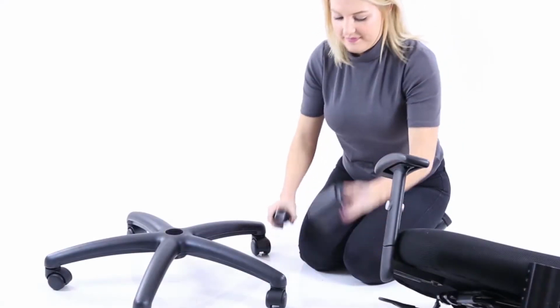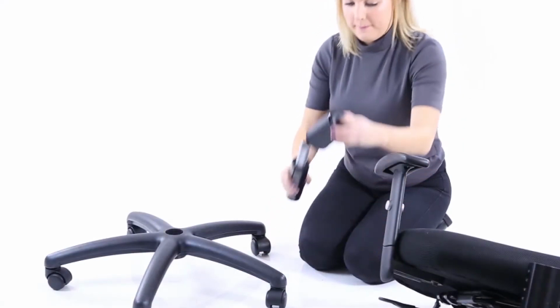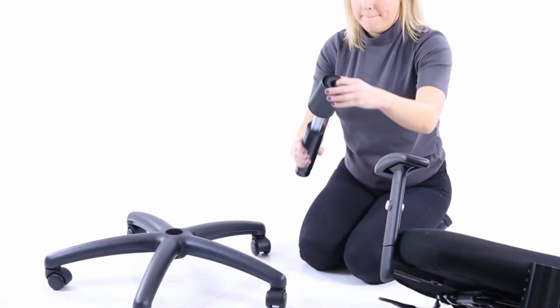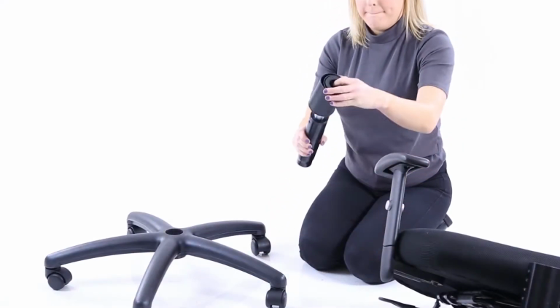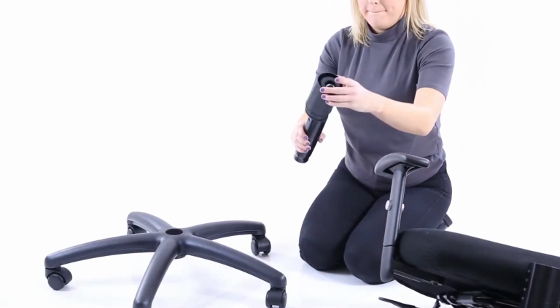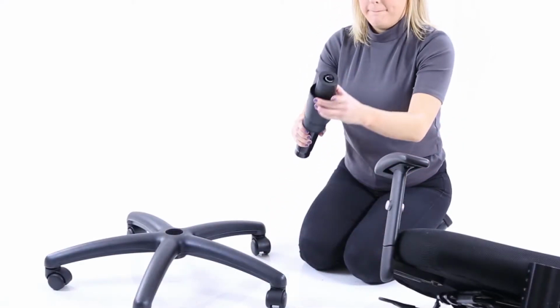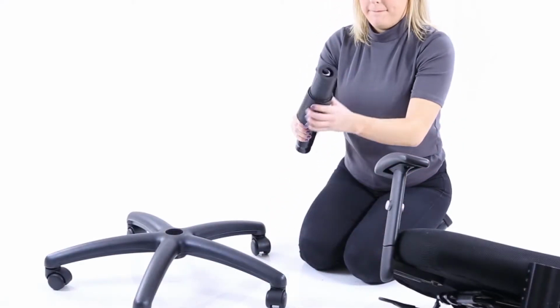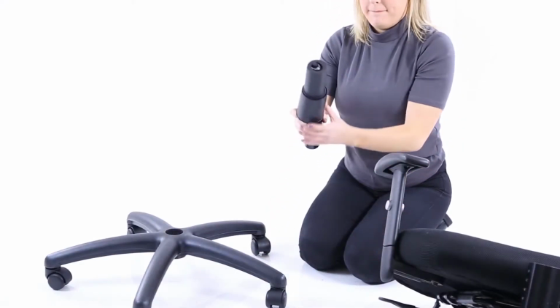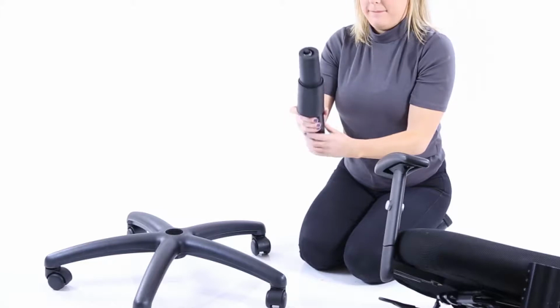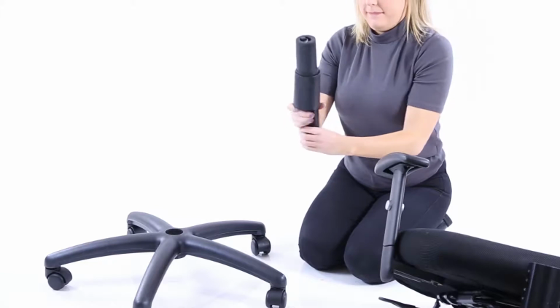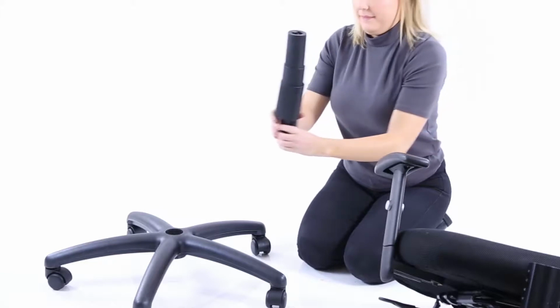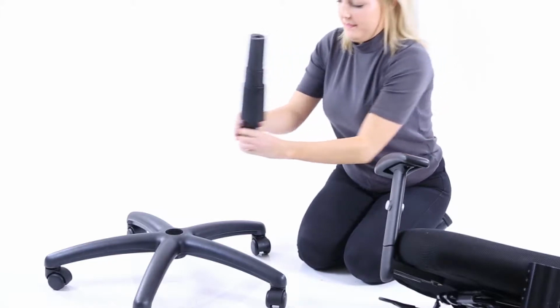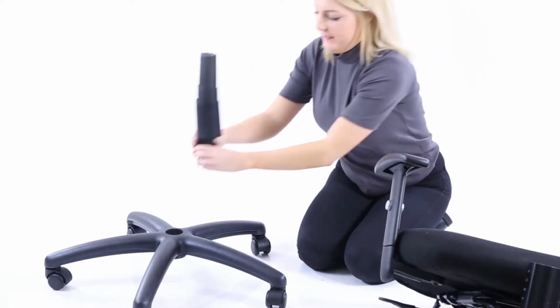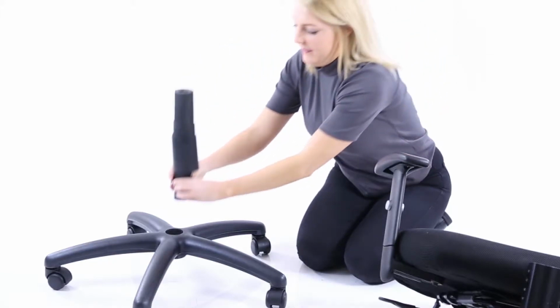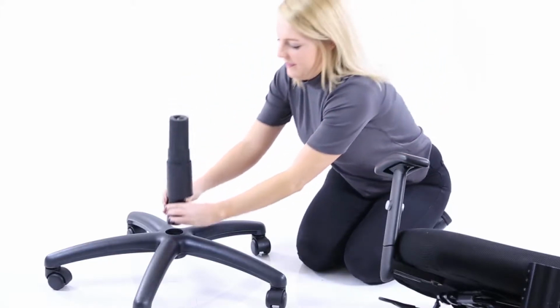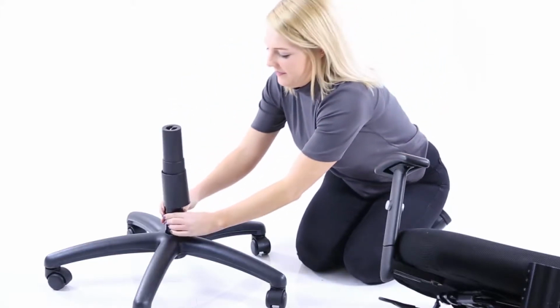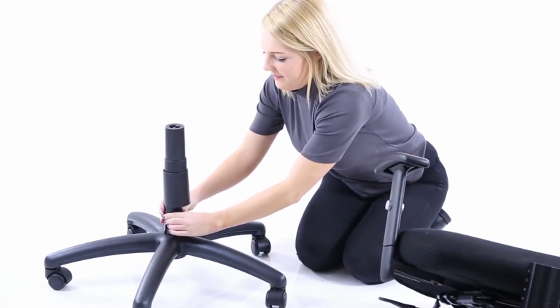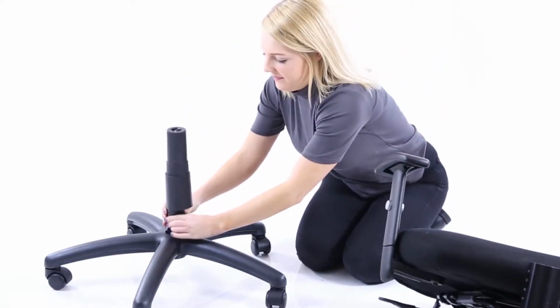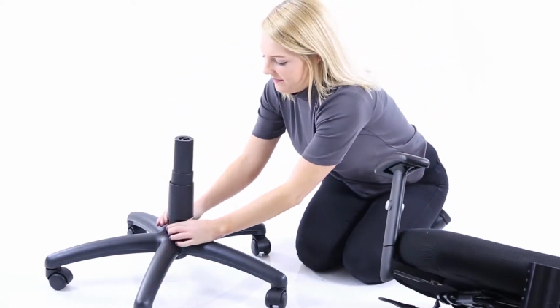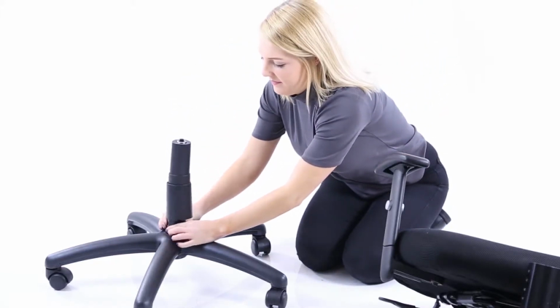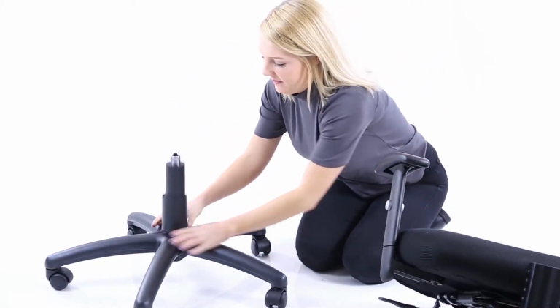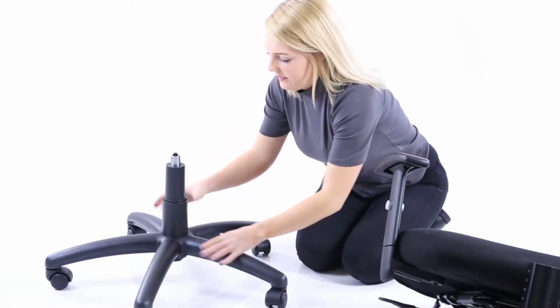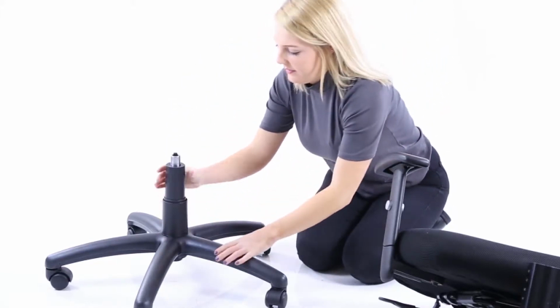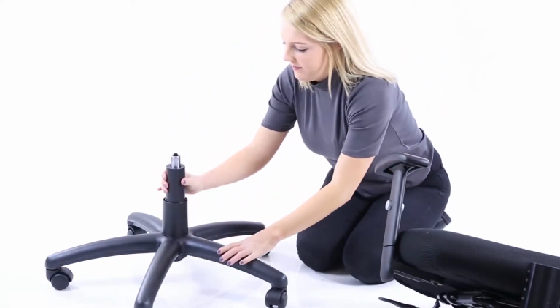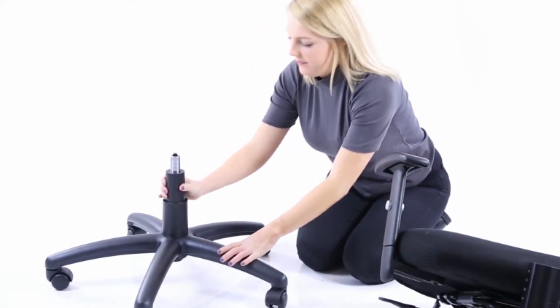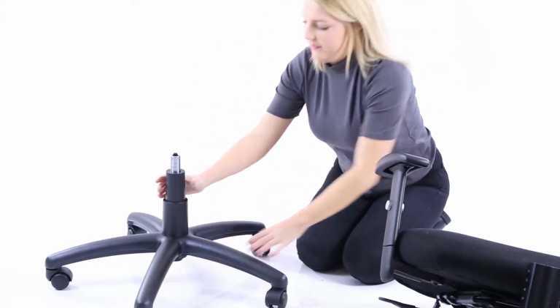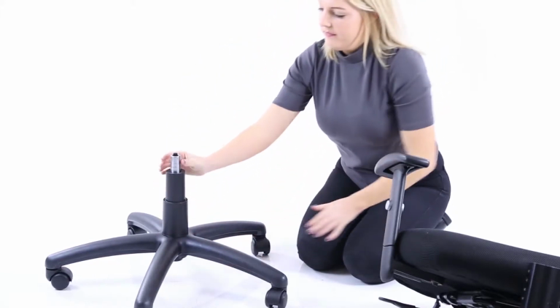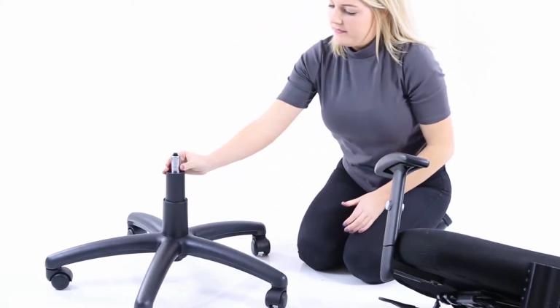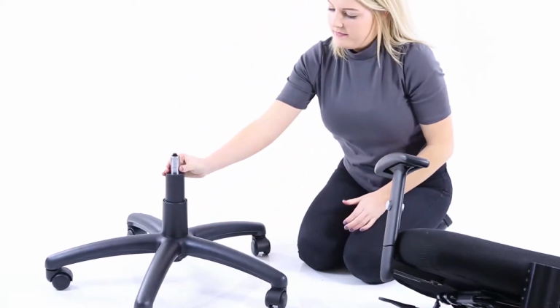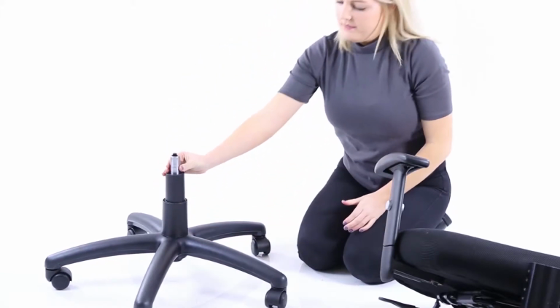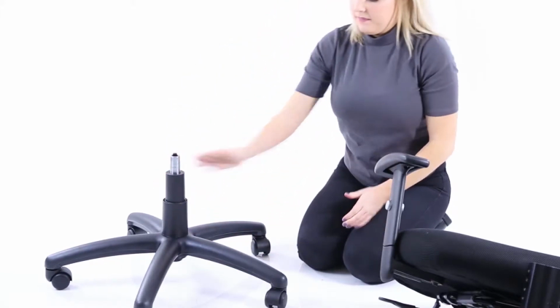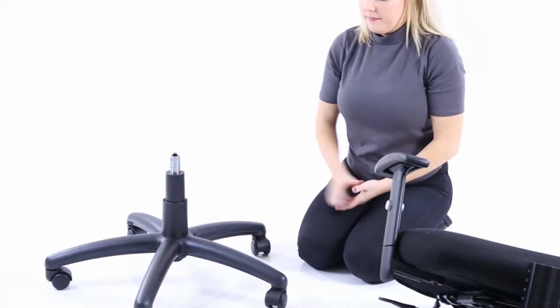Put the gas lift cover over the gas stem and place that into the wheelbase.